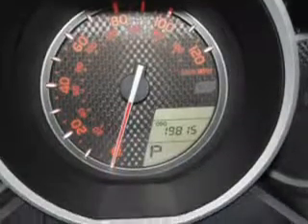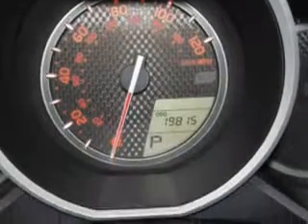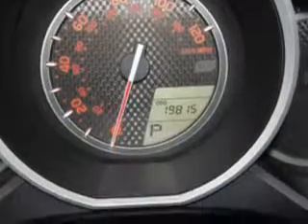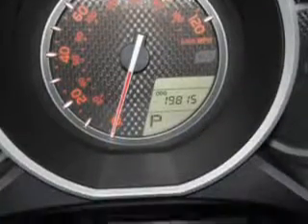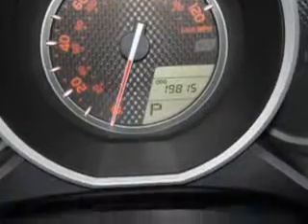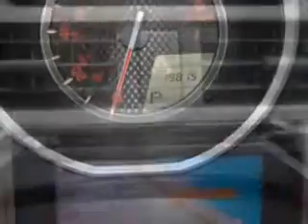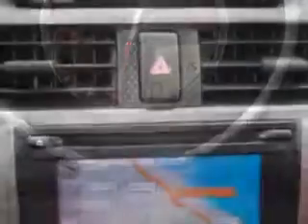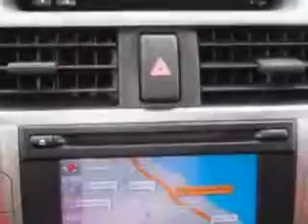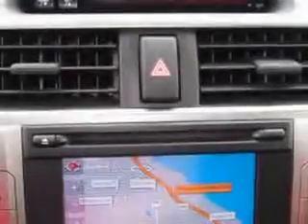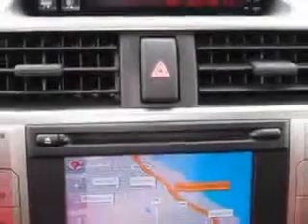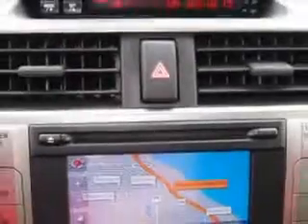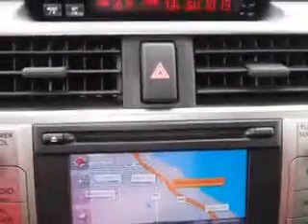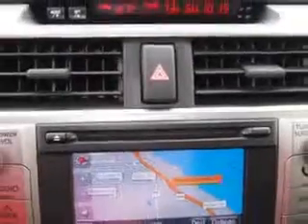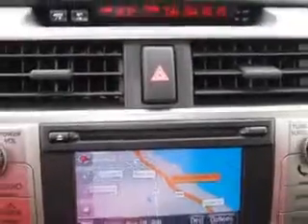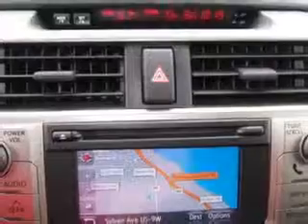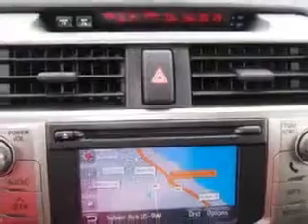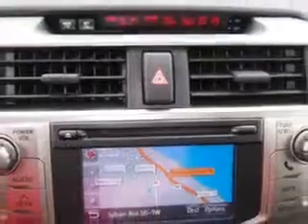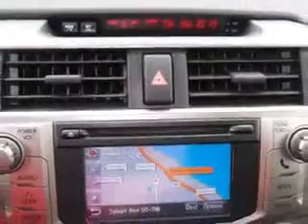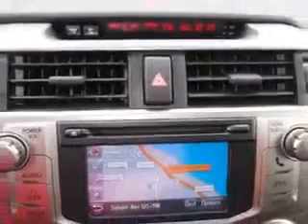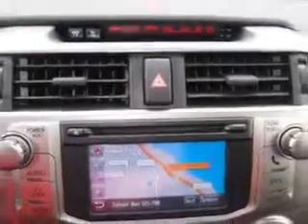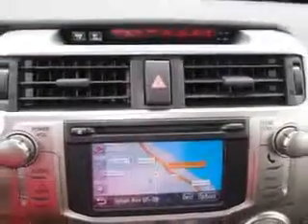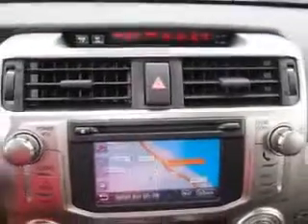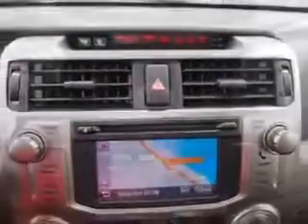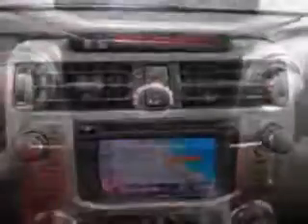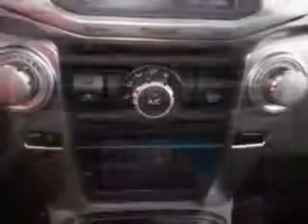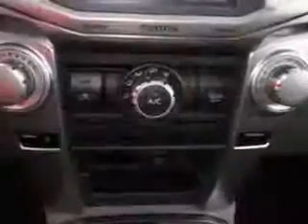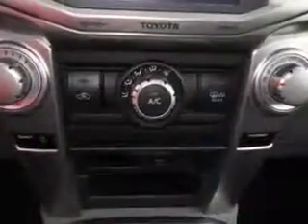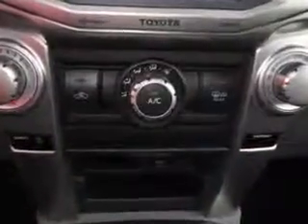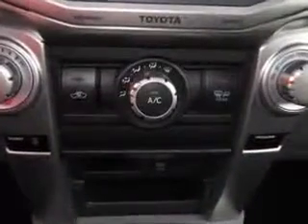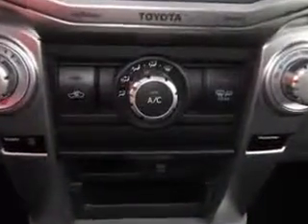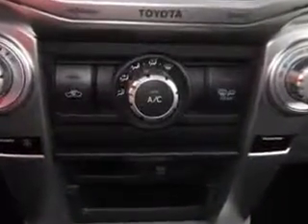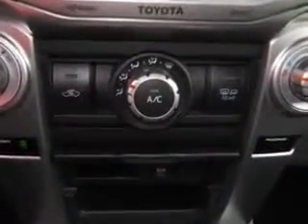Enjoy the drive and have peace of mind in this 2012 Toyota 4Runner. See us at Parkway Toyota today.